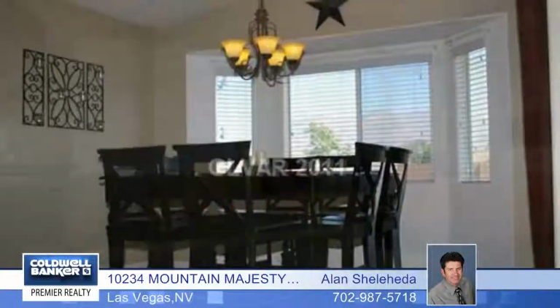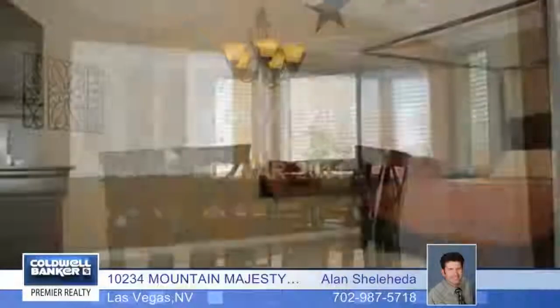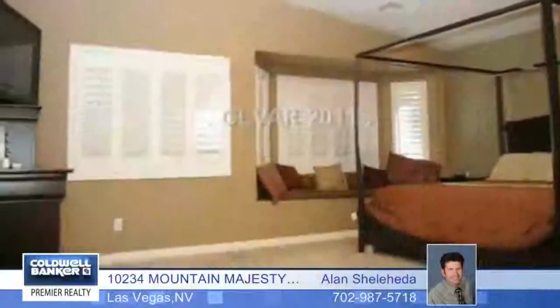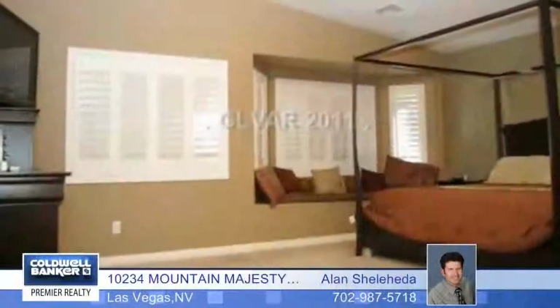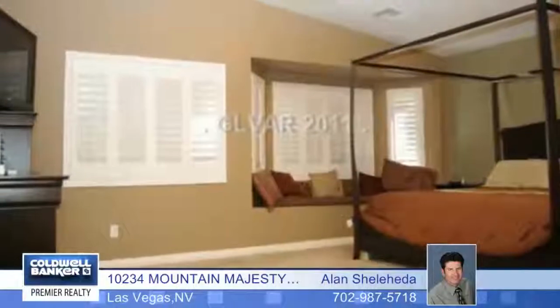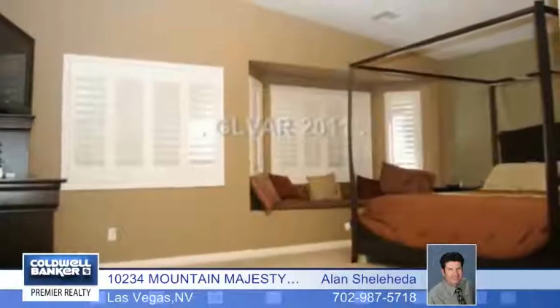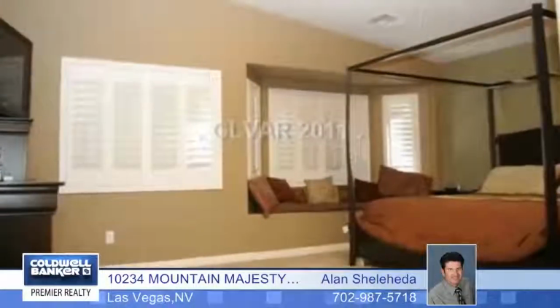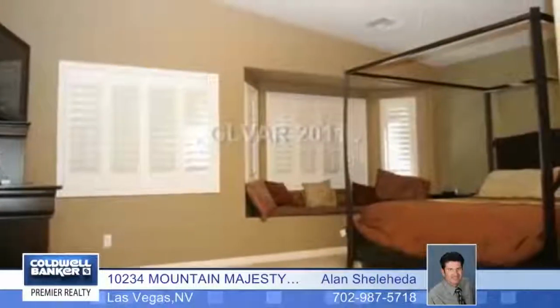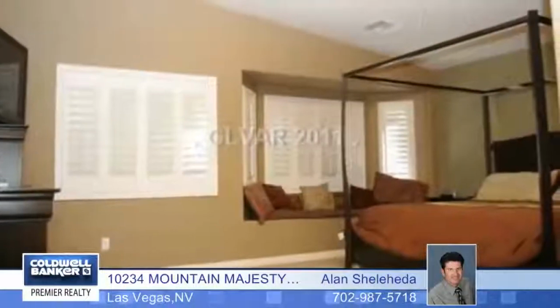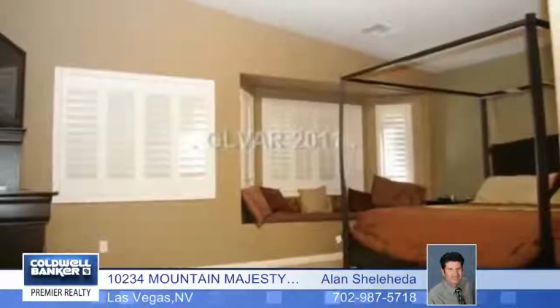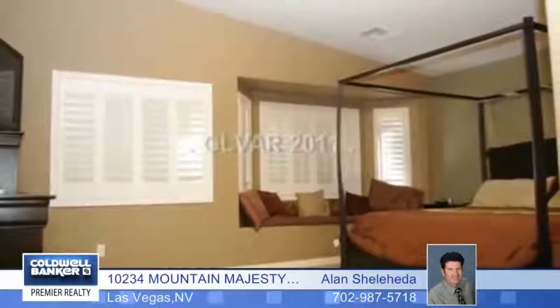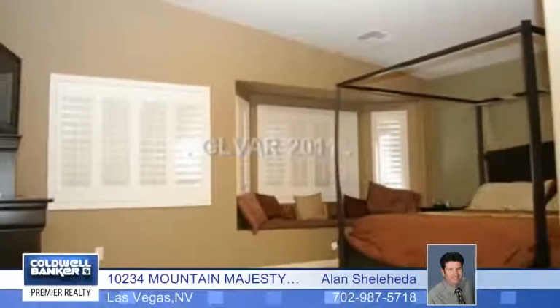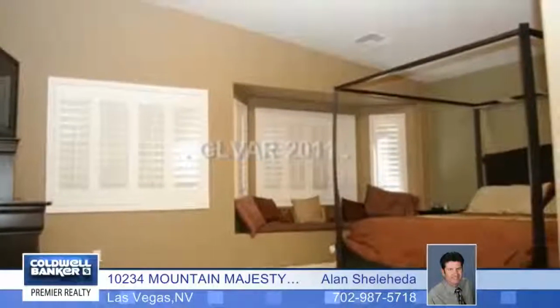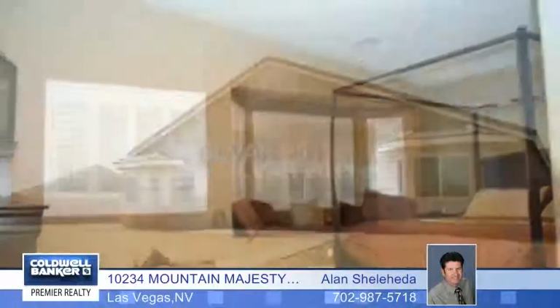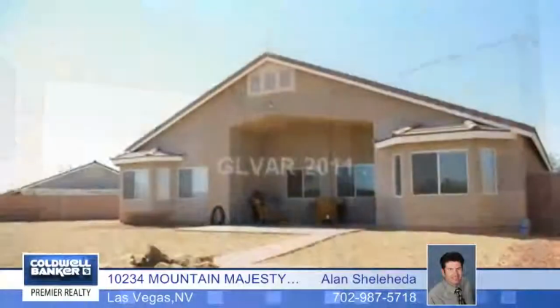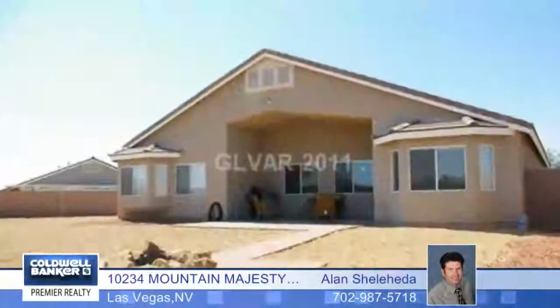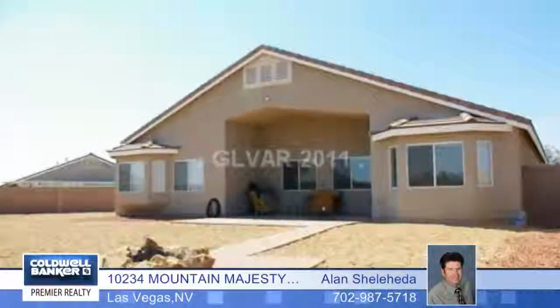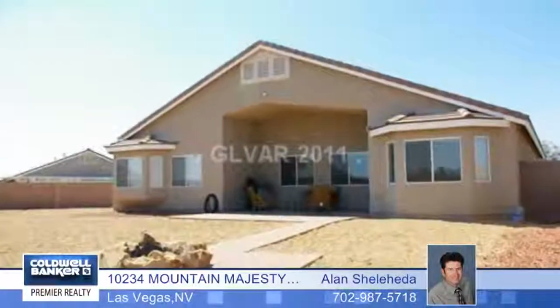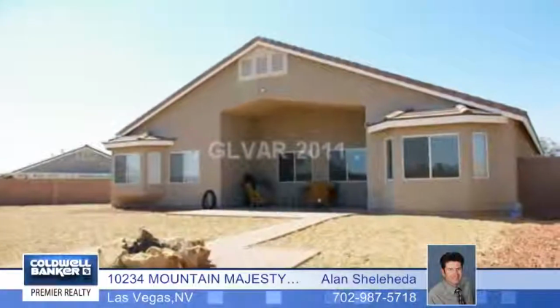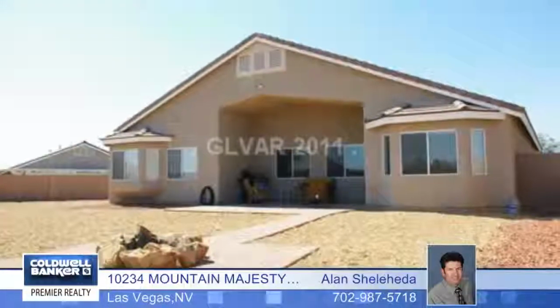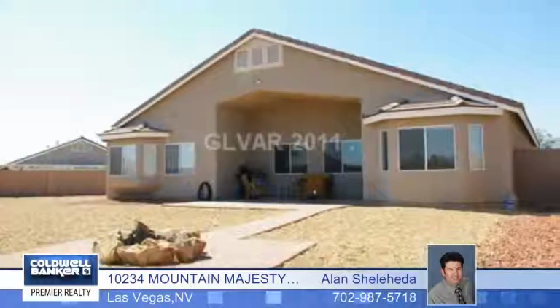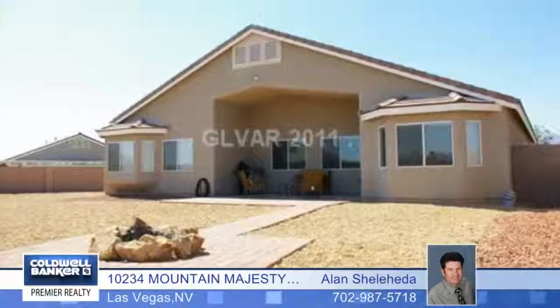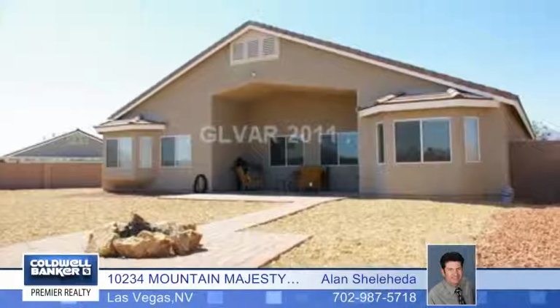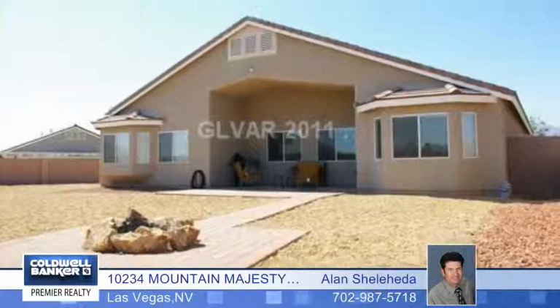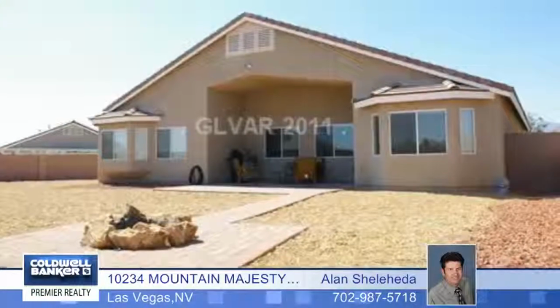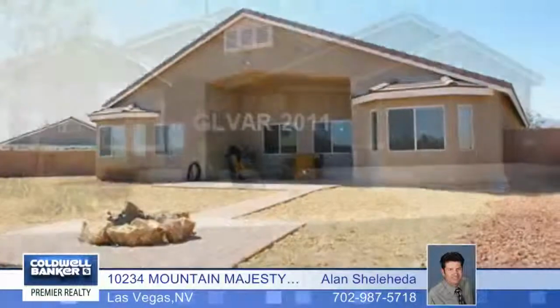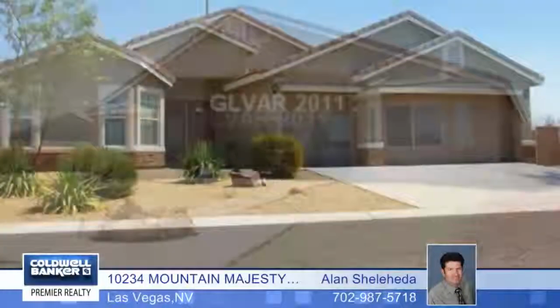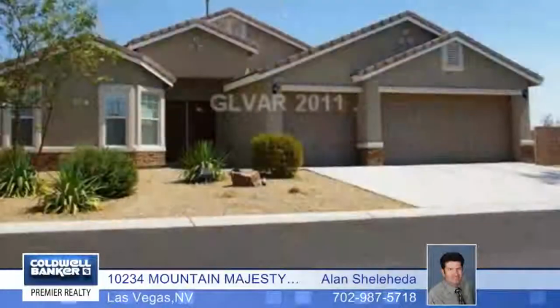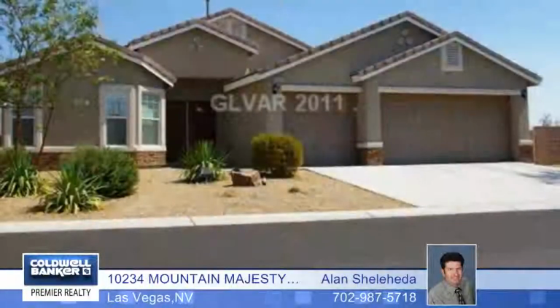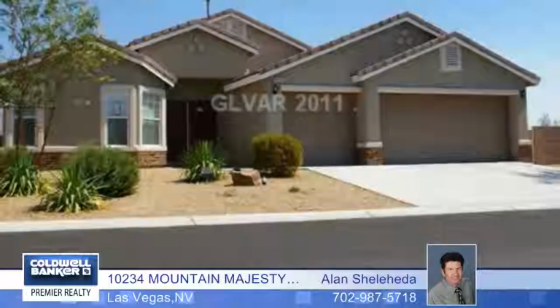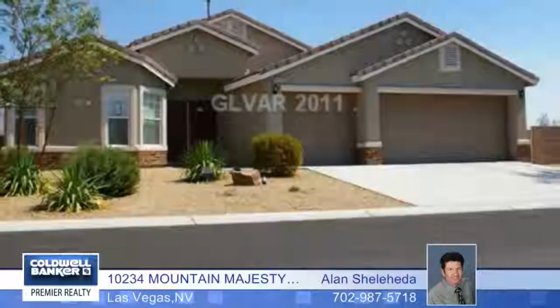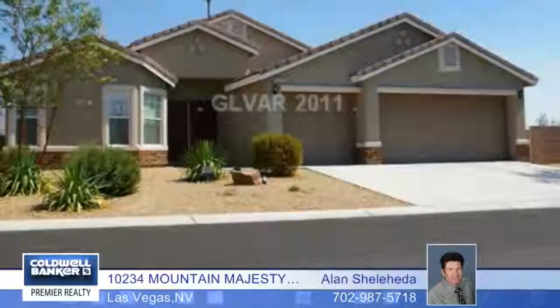This home is on an oversized lot with mountain views and RV parking. Set up your private showing with Alan Shilohita.